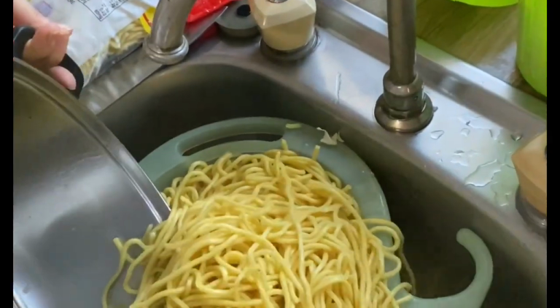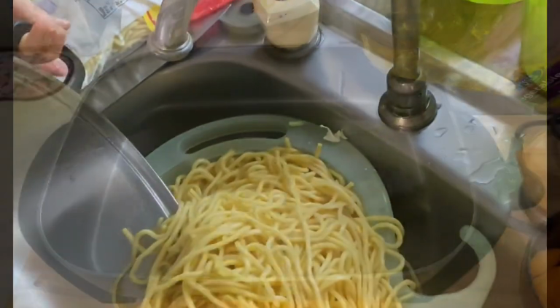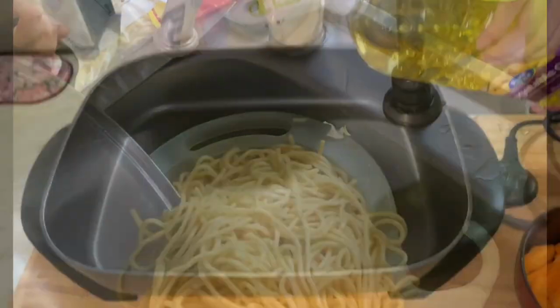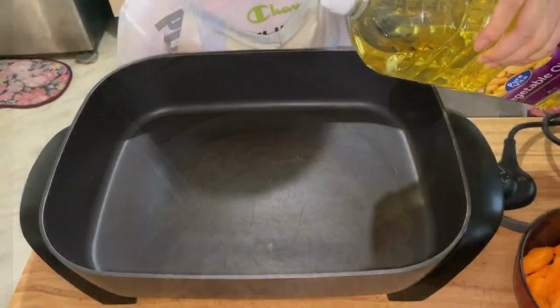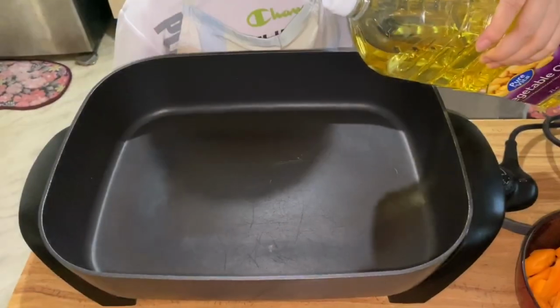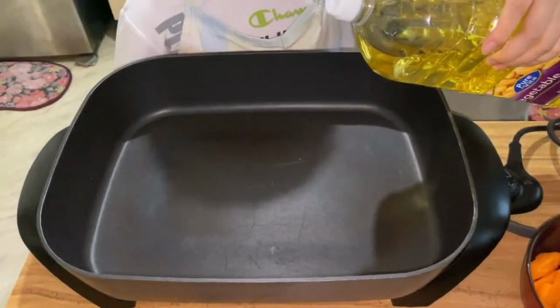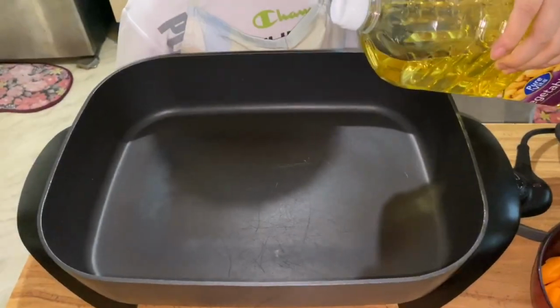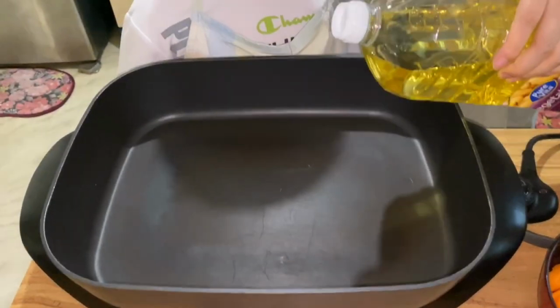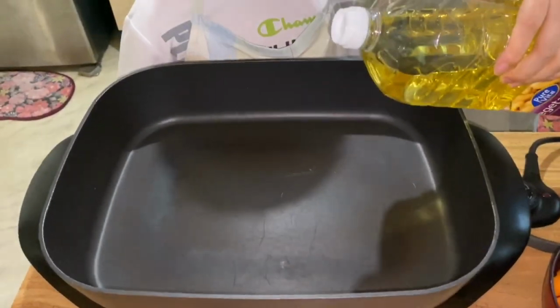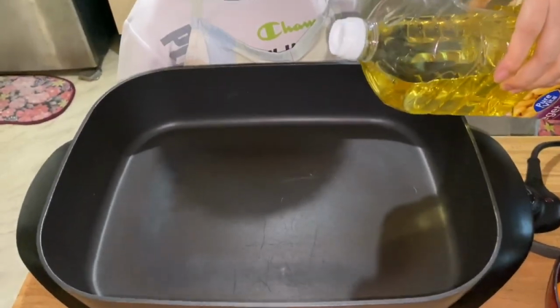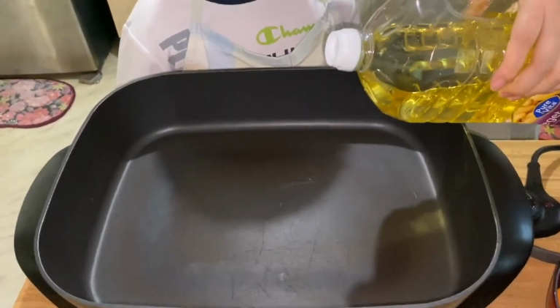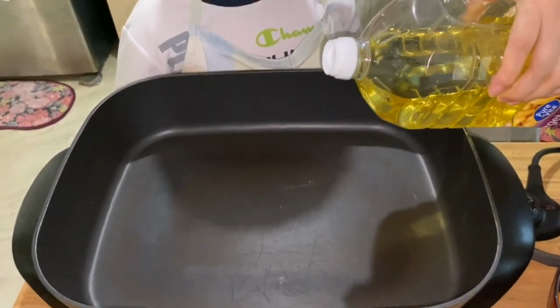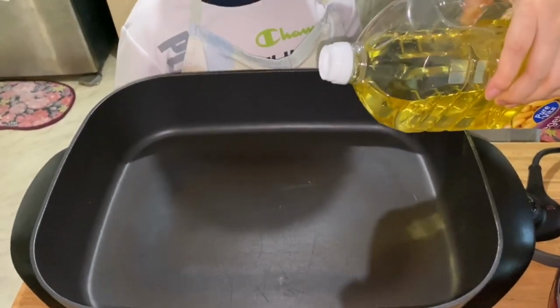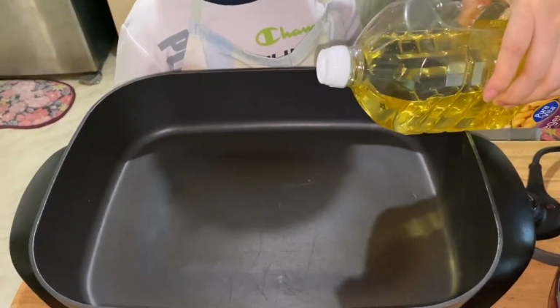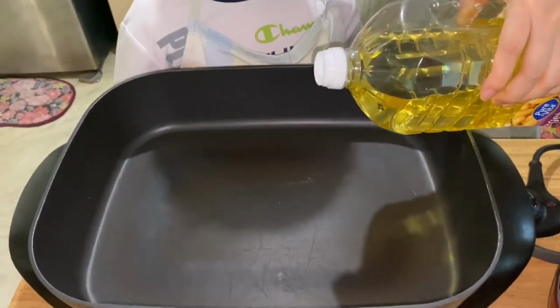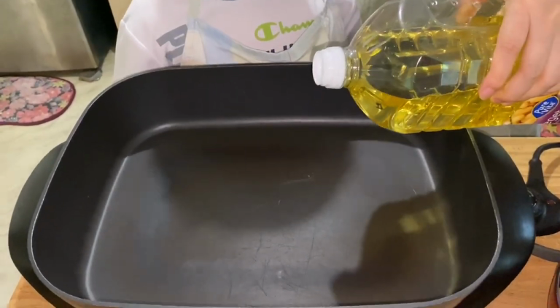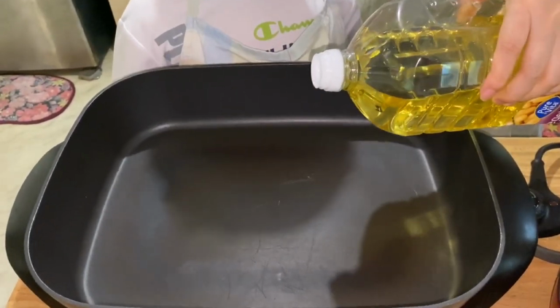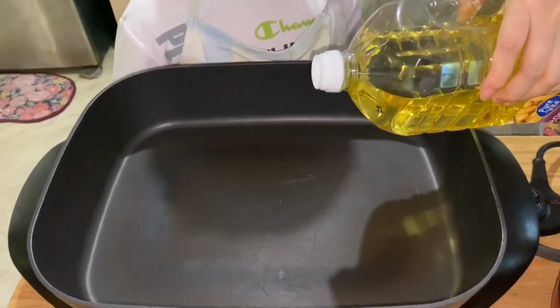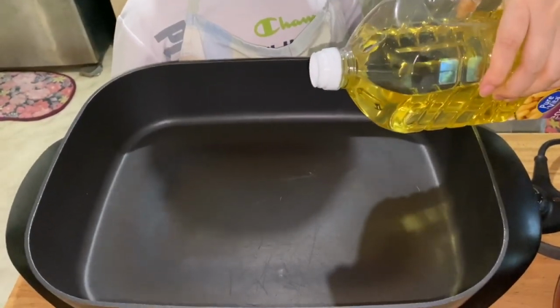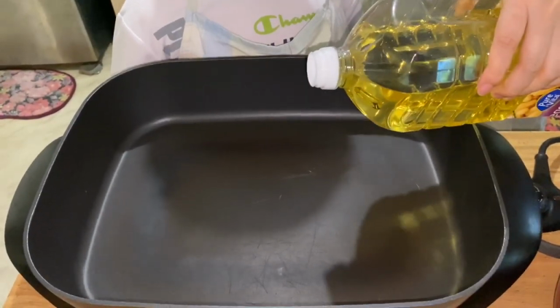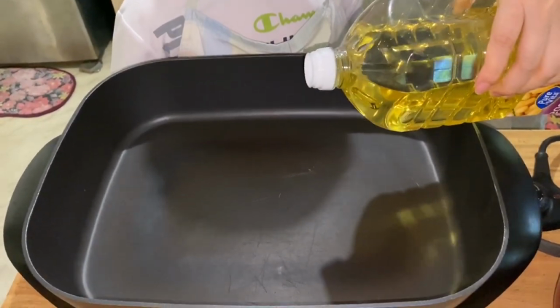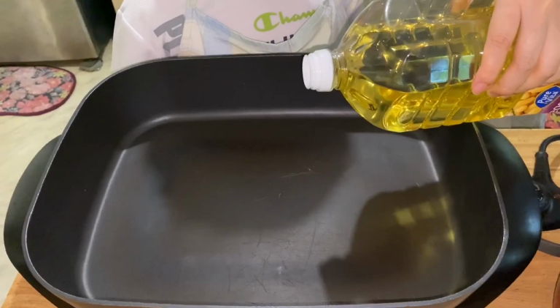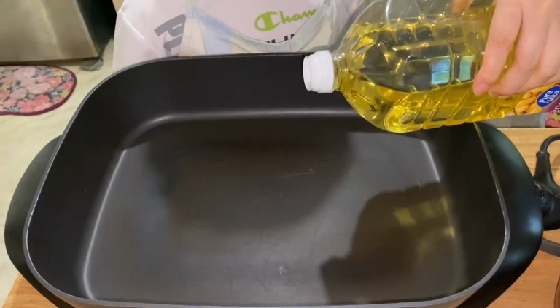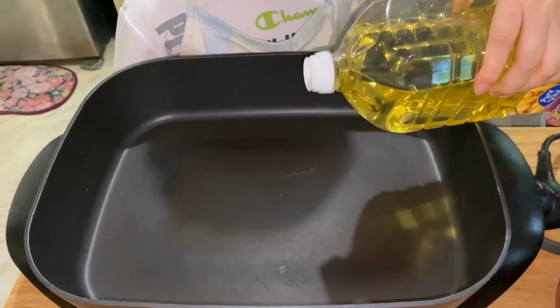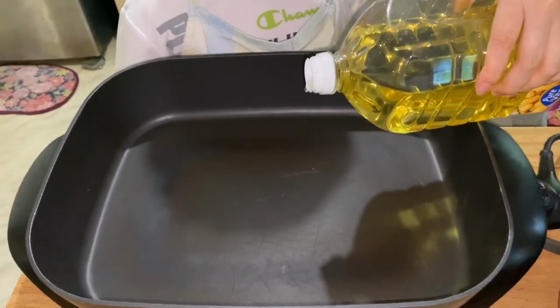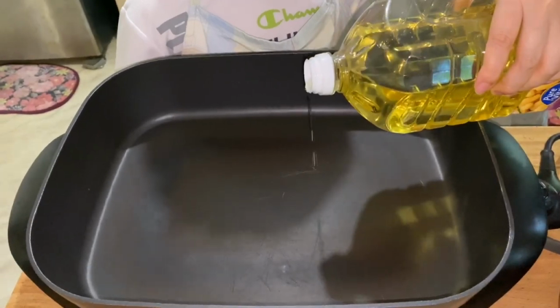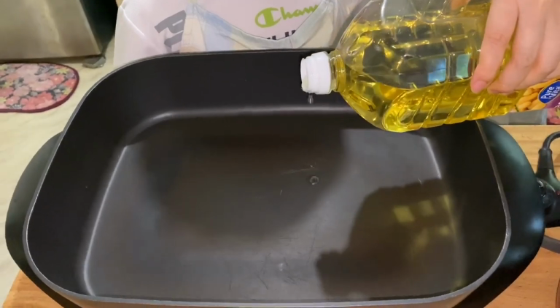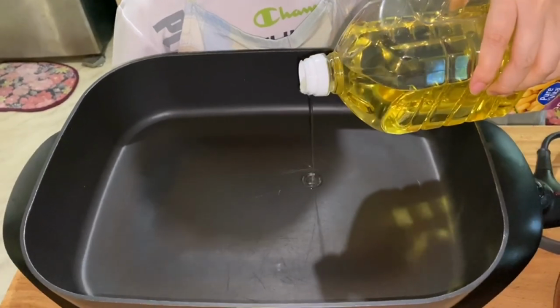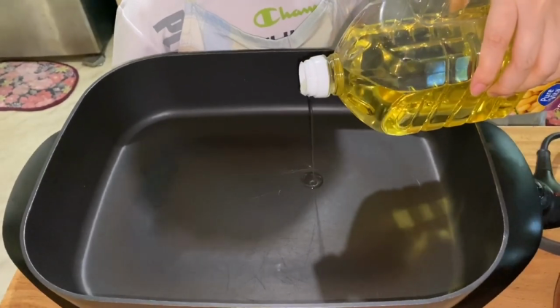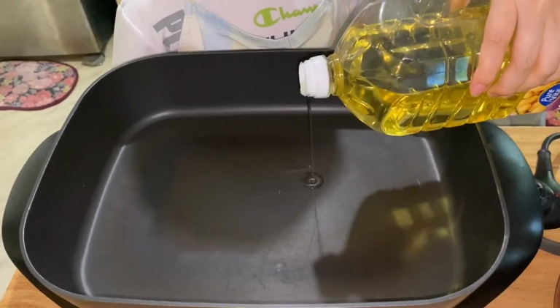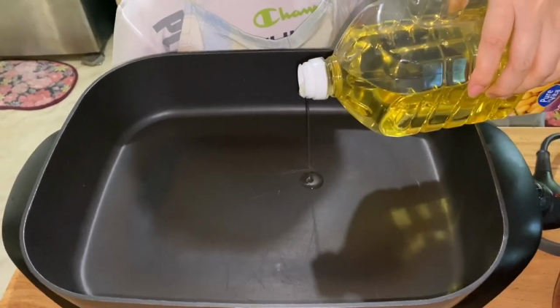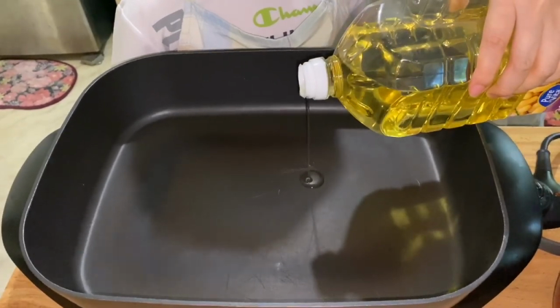We'll just put a bit of vegetable oil into the pan so that the ingredients will not stick to the pan.